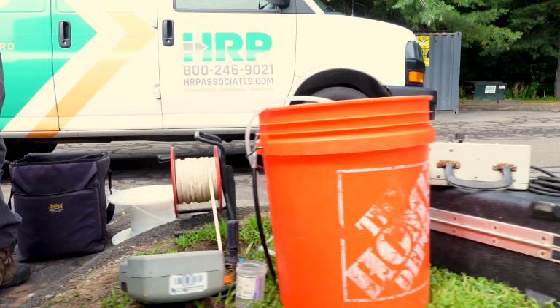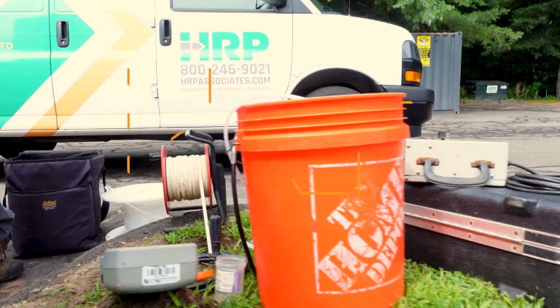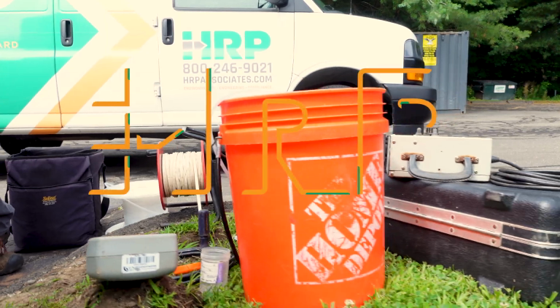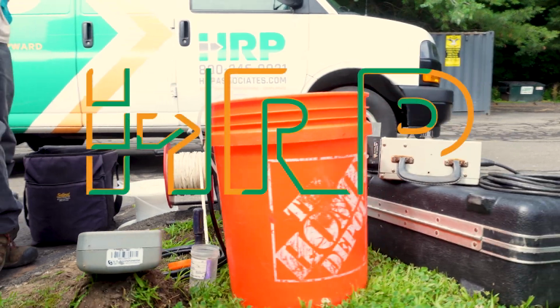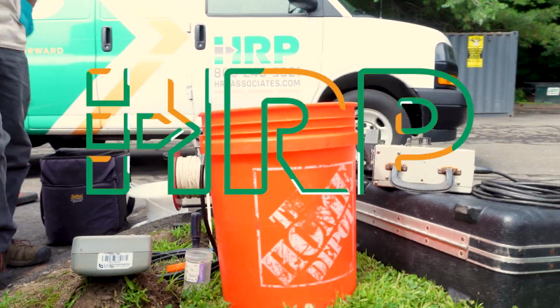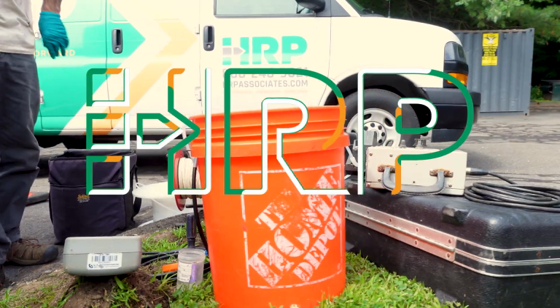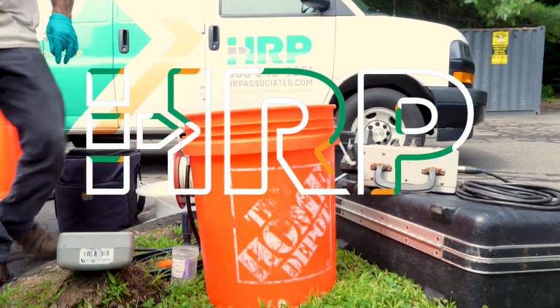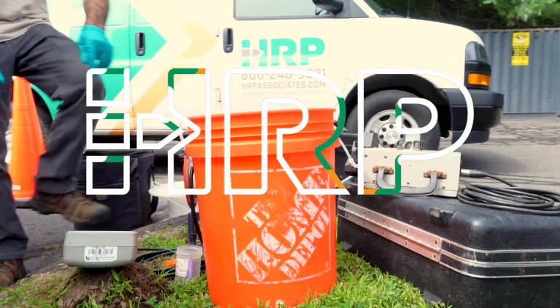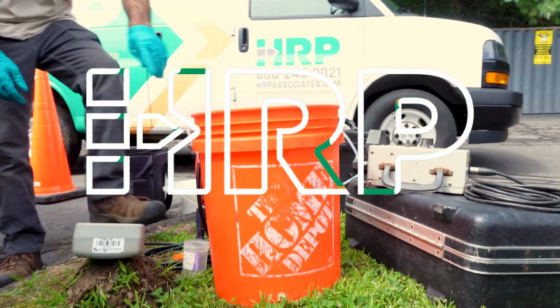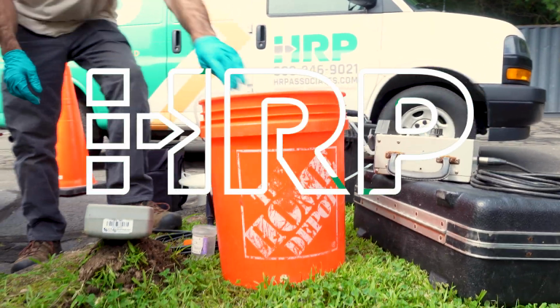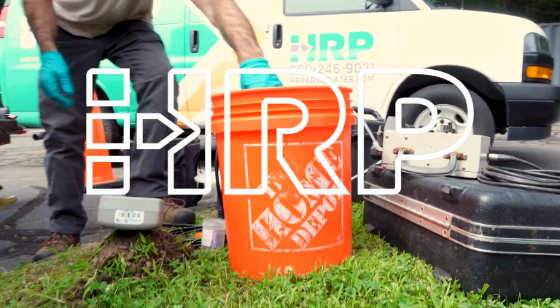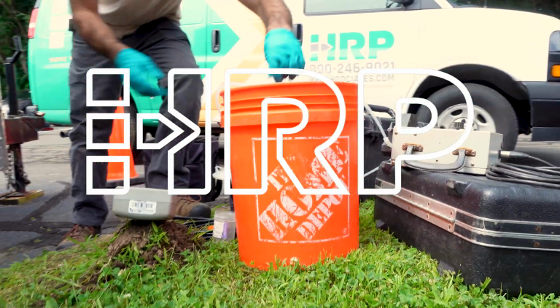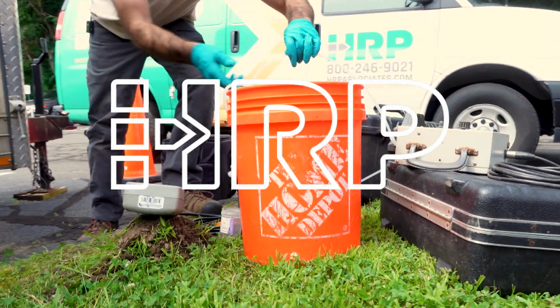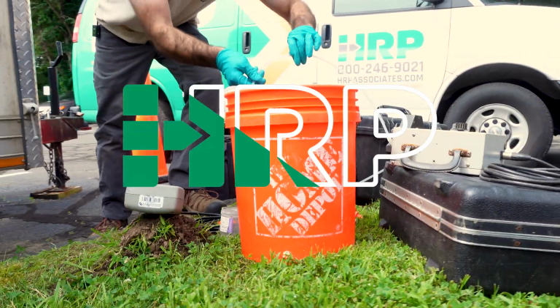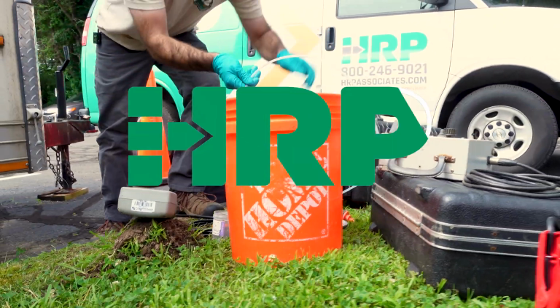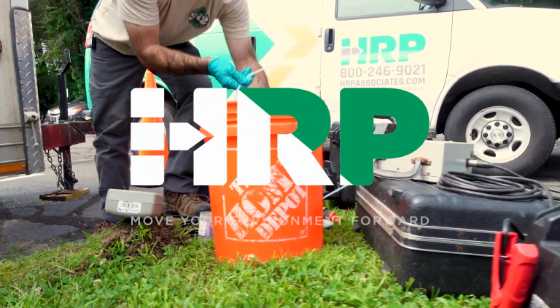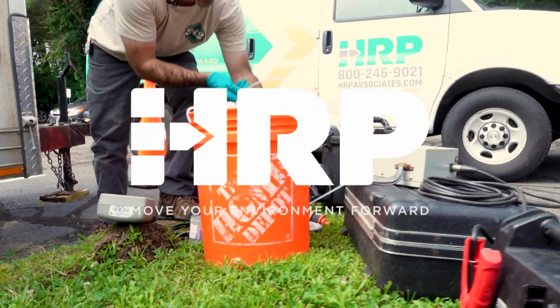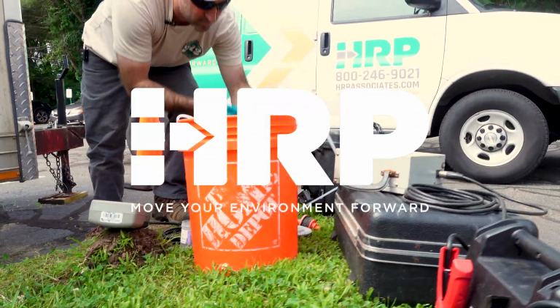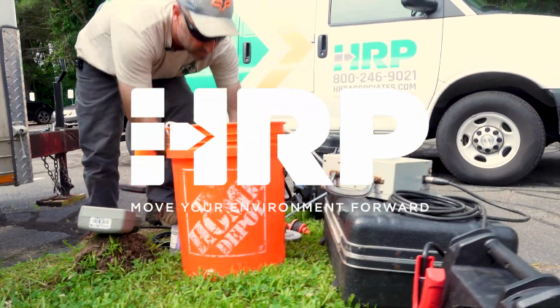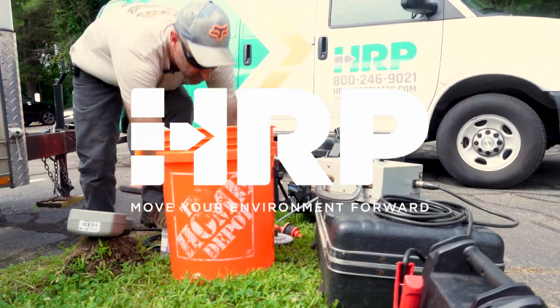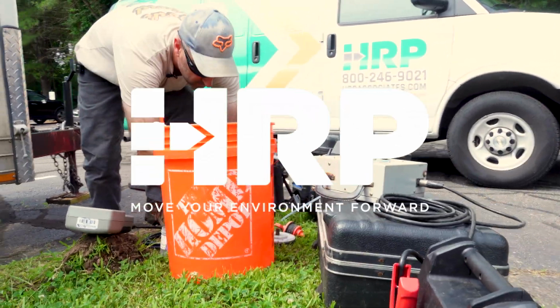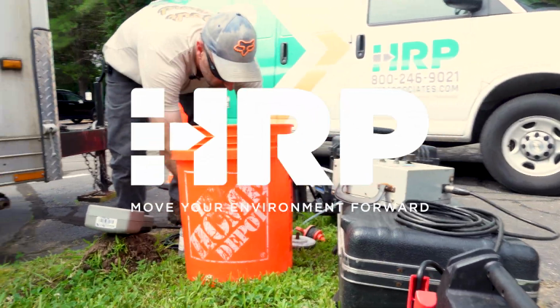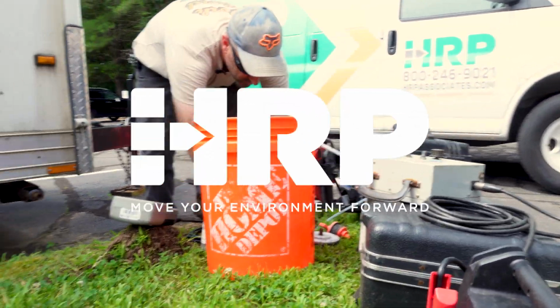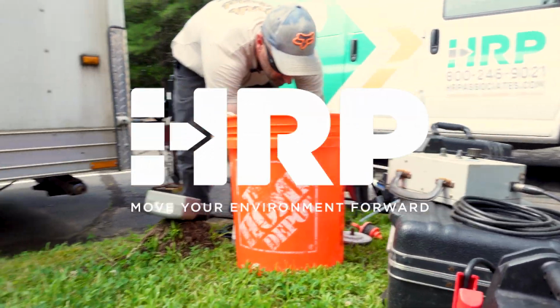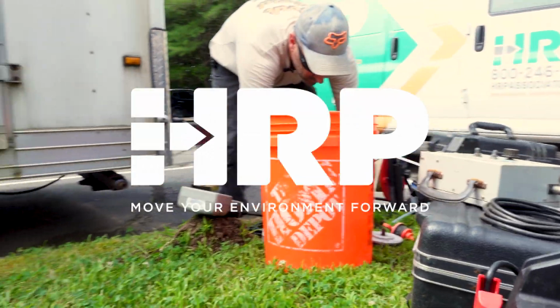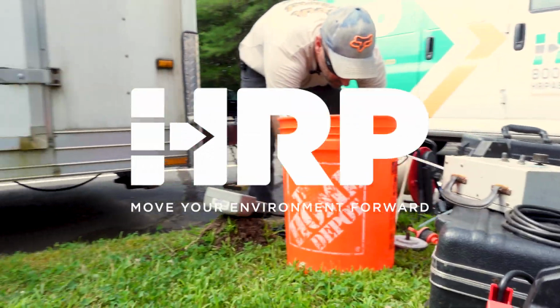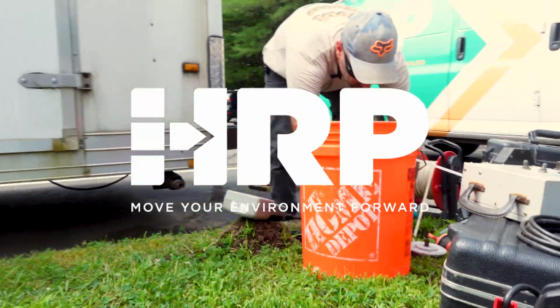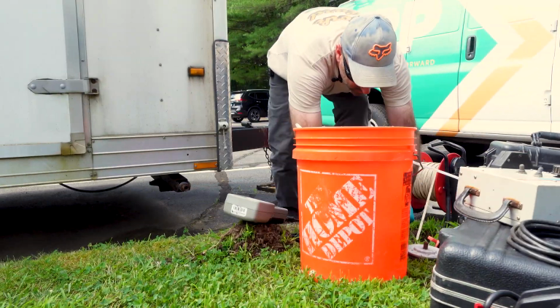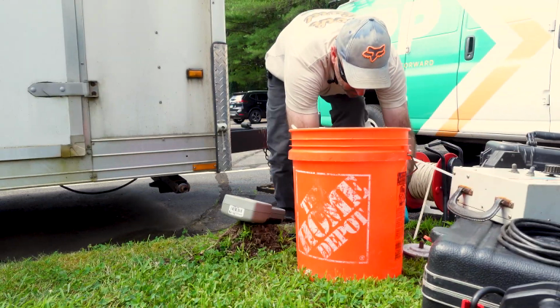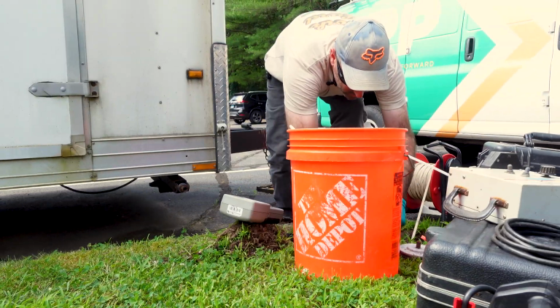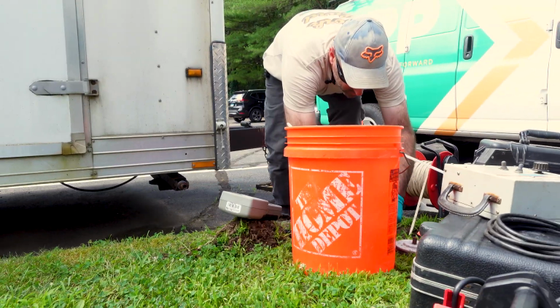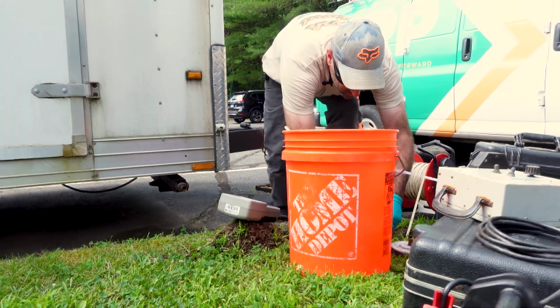Today we're going to show you the proper use of a peristaltic pump and how to set your tubing in a well to do low flow sampling.